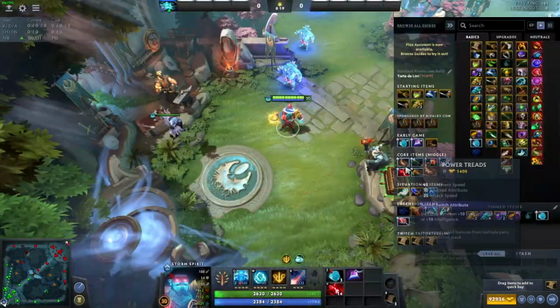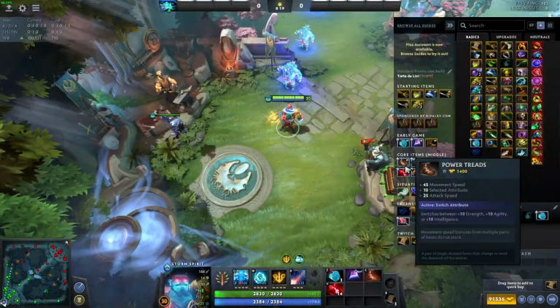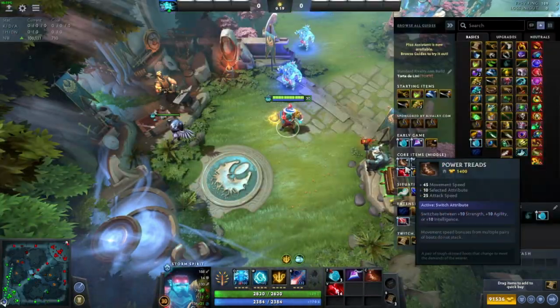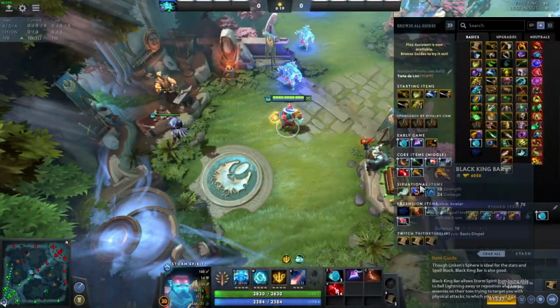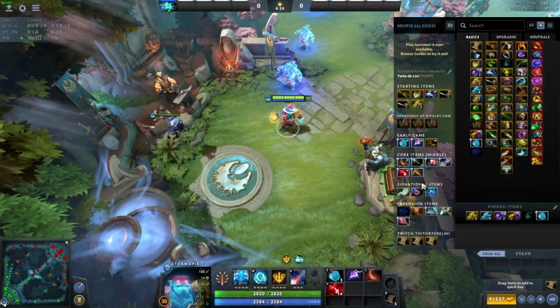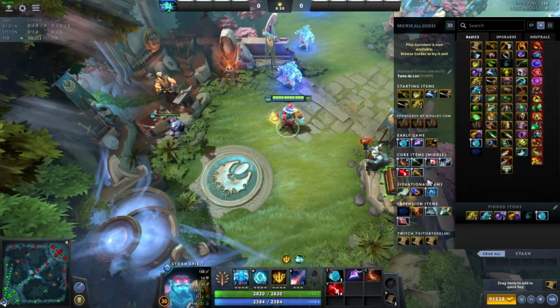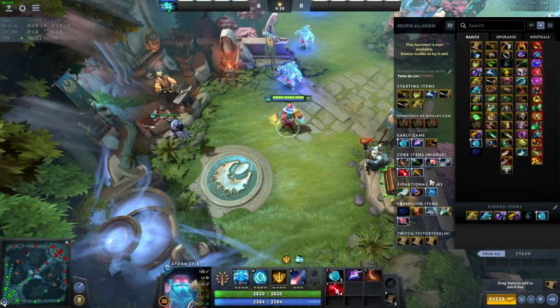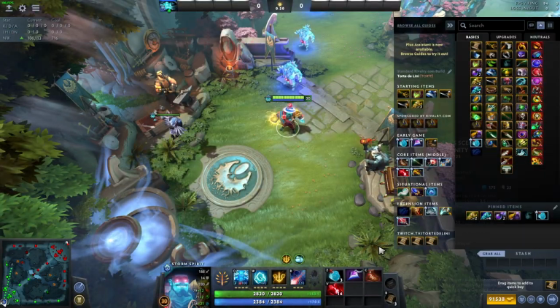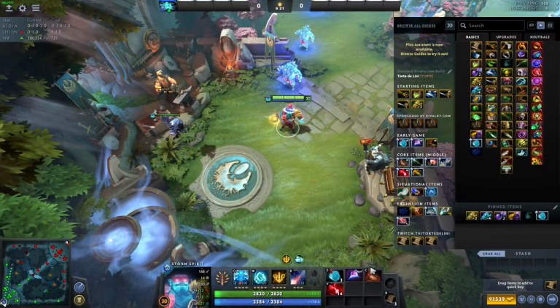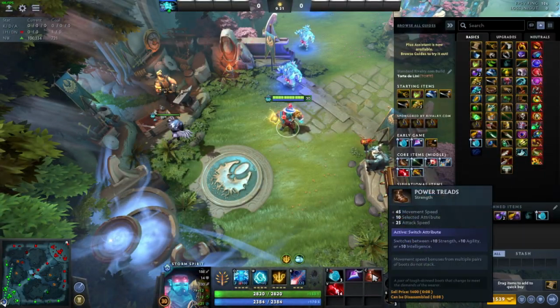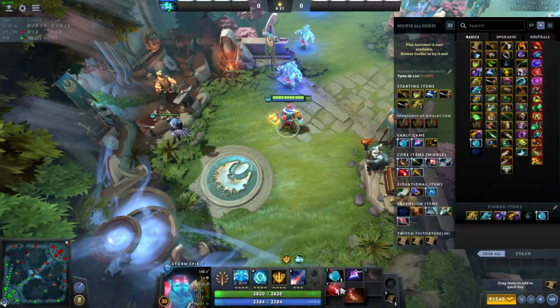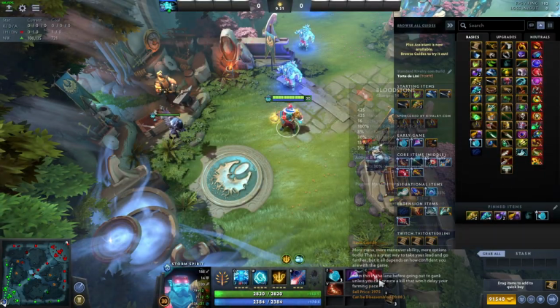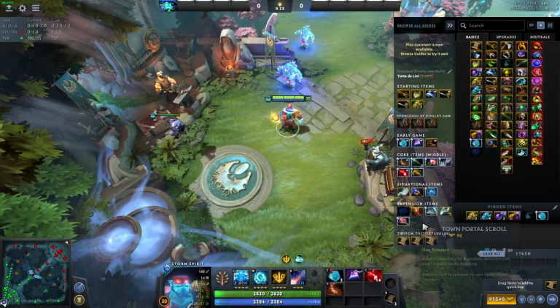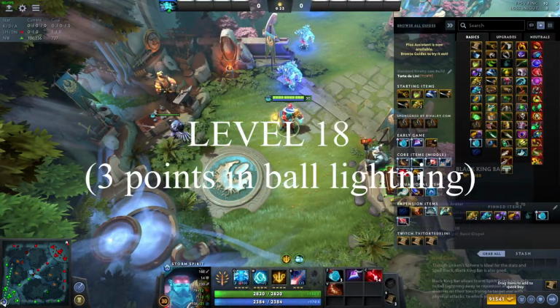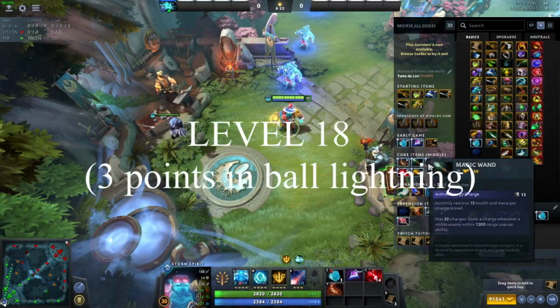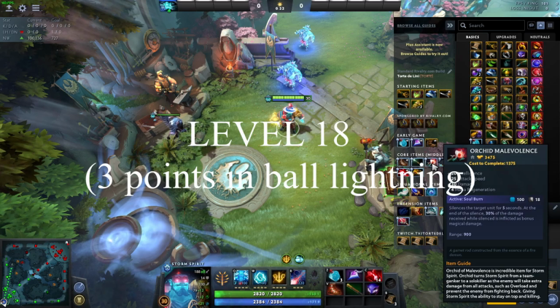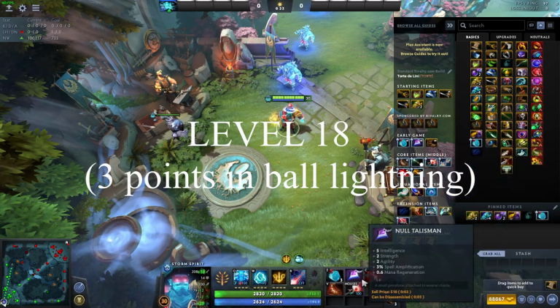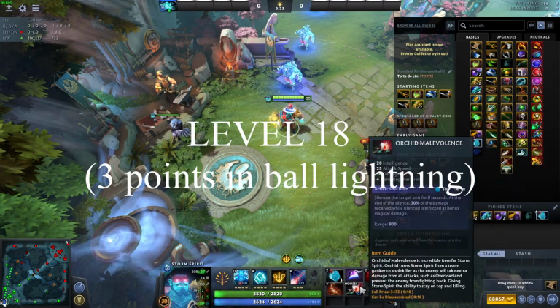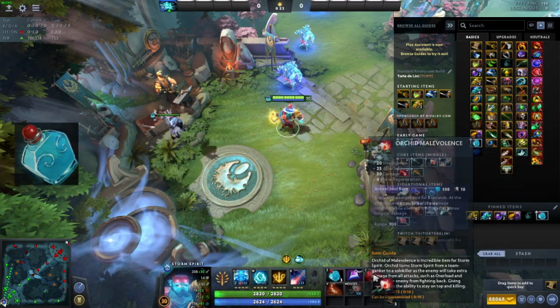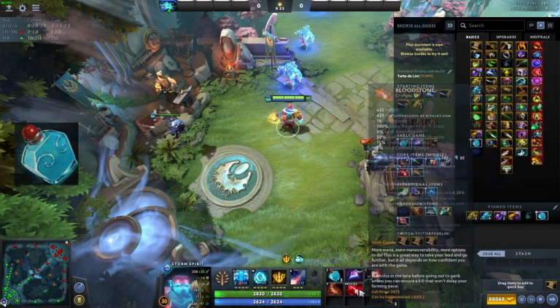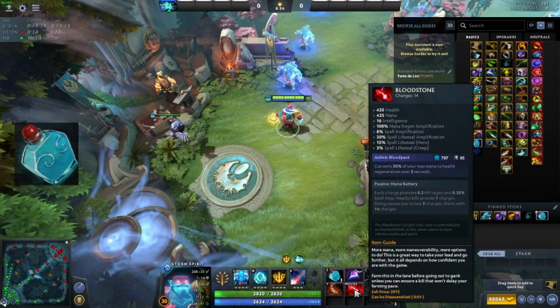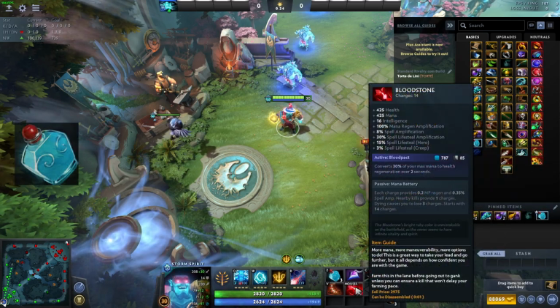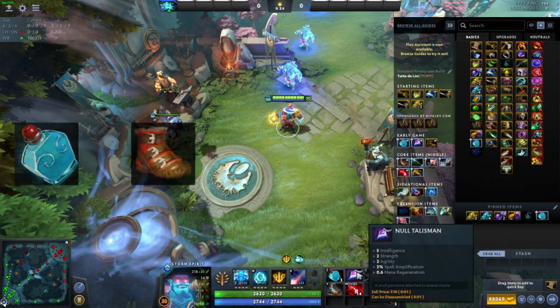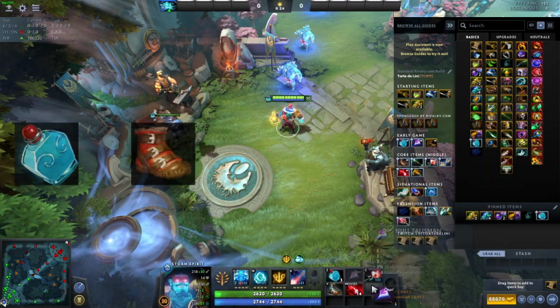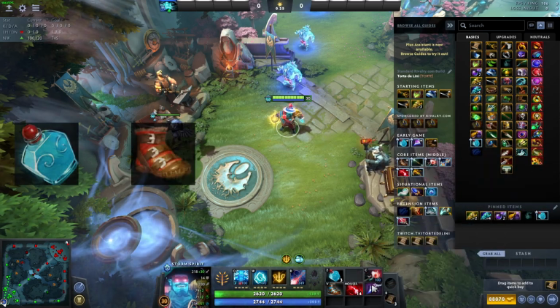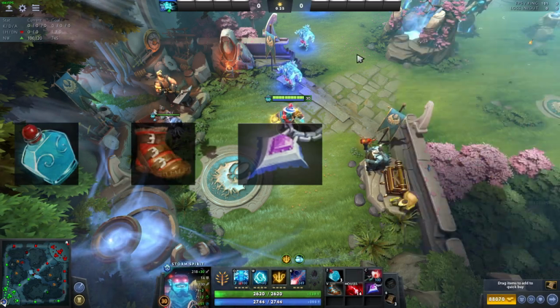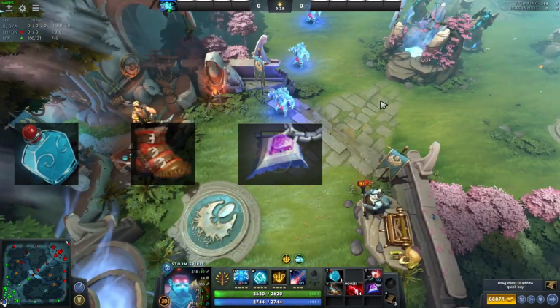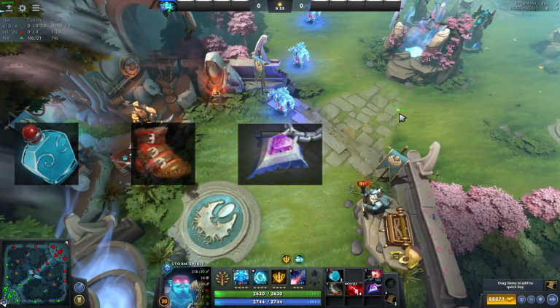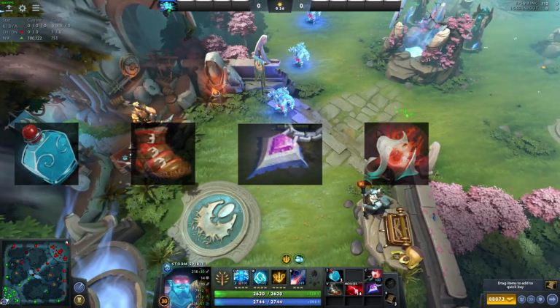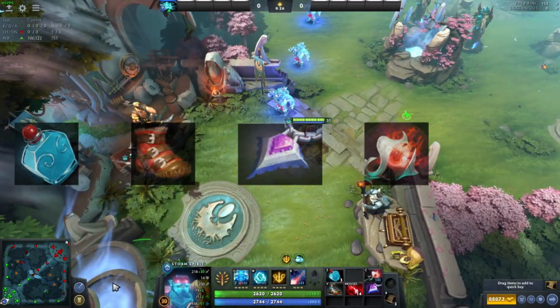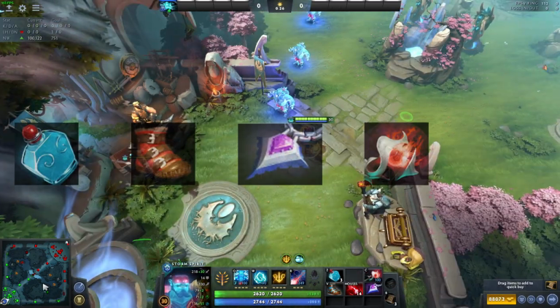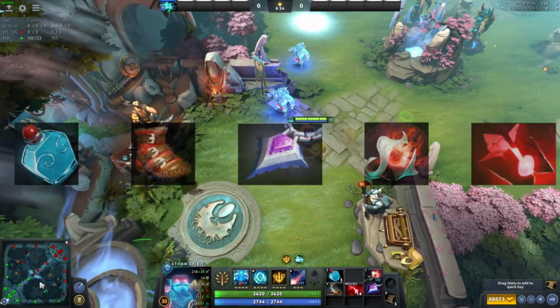The first thing you have to do is to make sure that you are level 18 and you have Bottle, Power Thread, Null Talisman, Orchid, and Bloodstone.